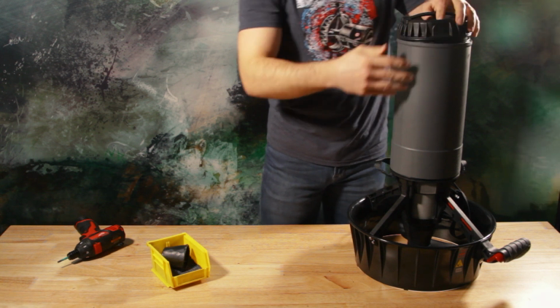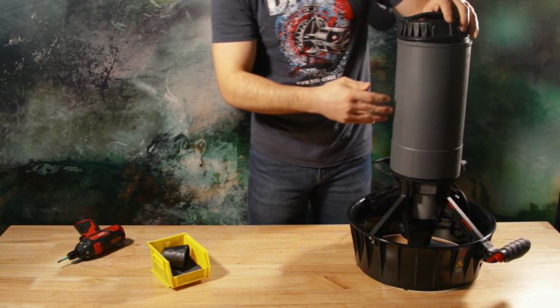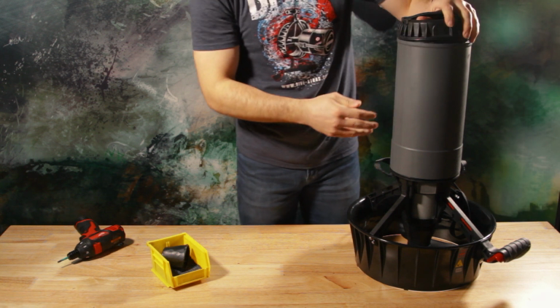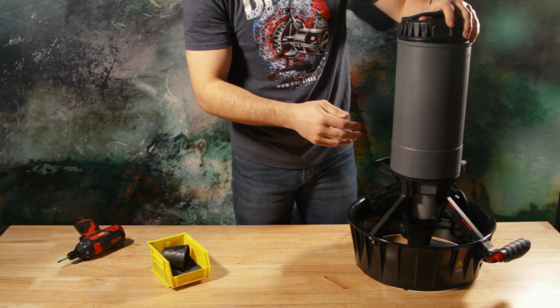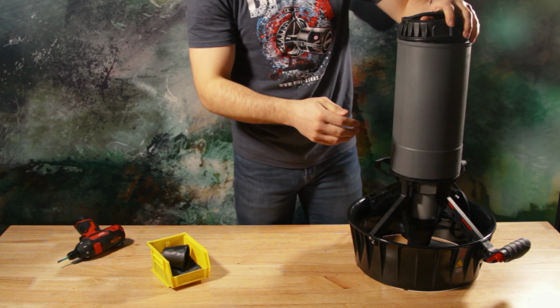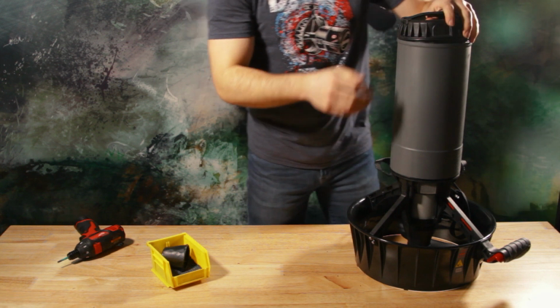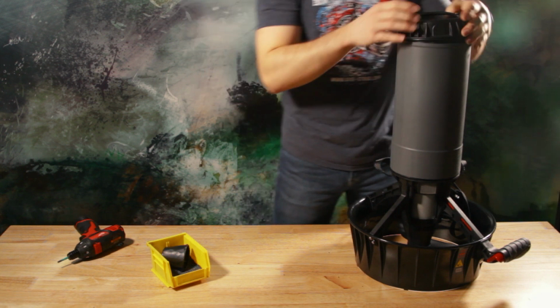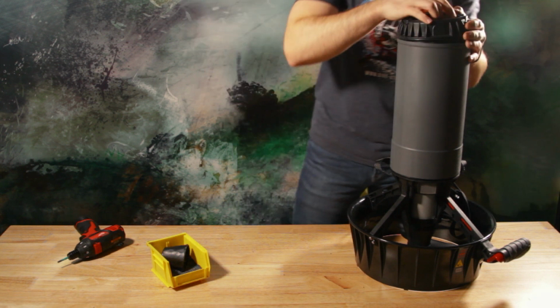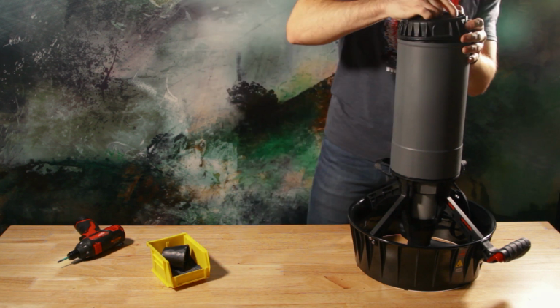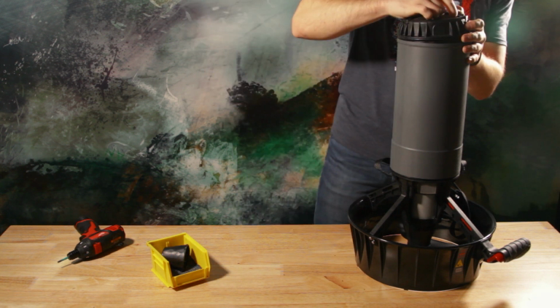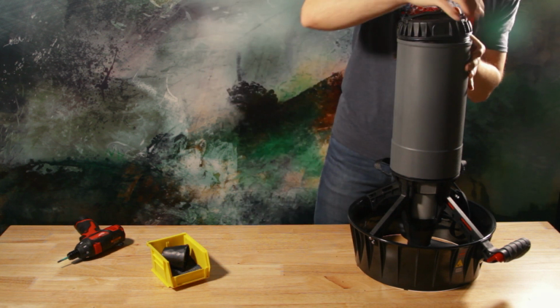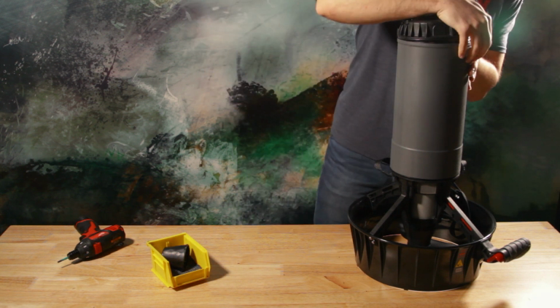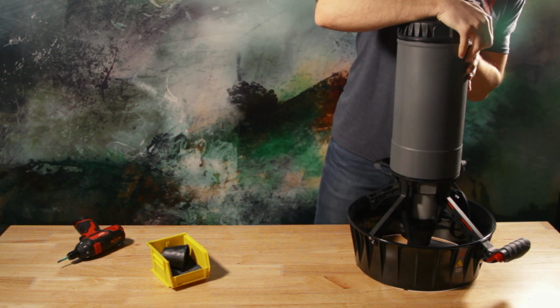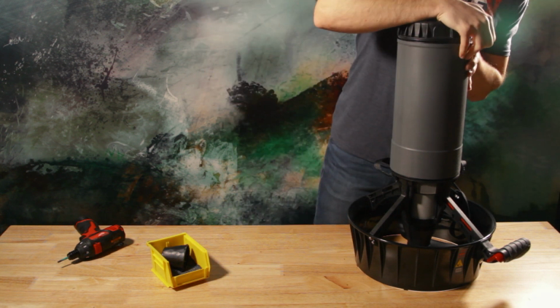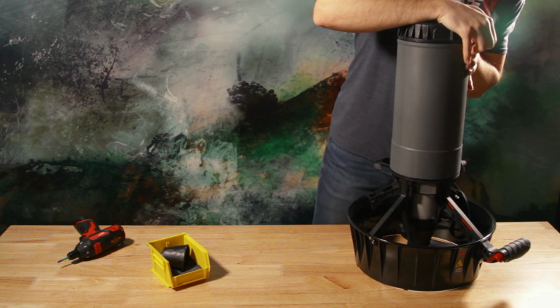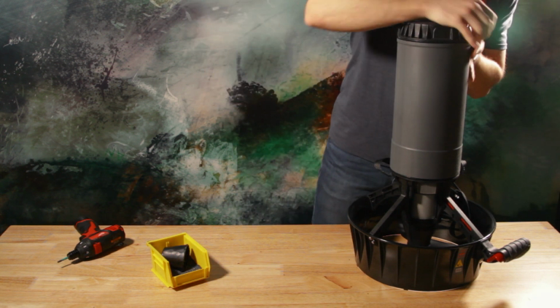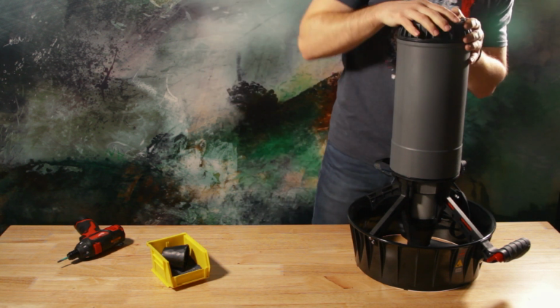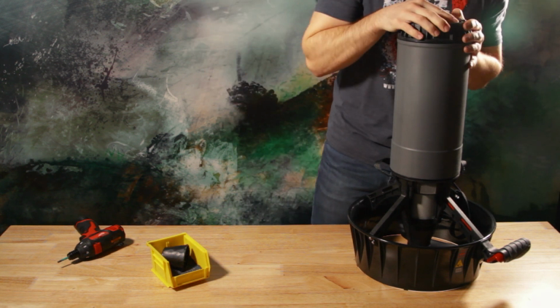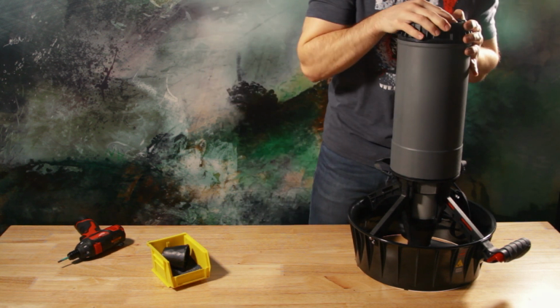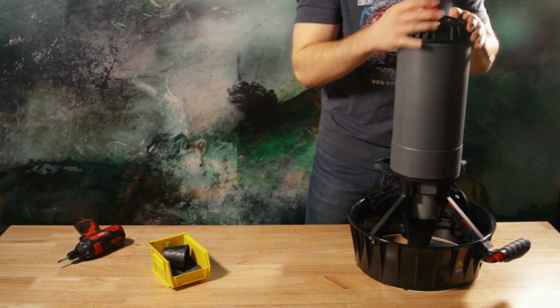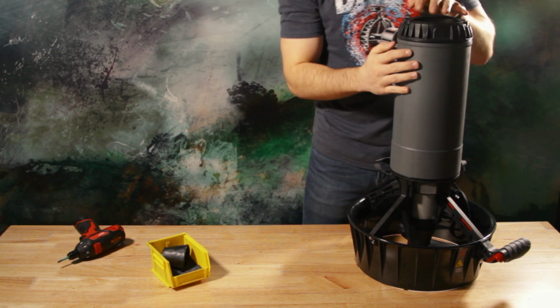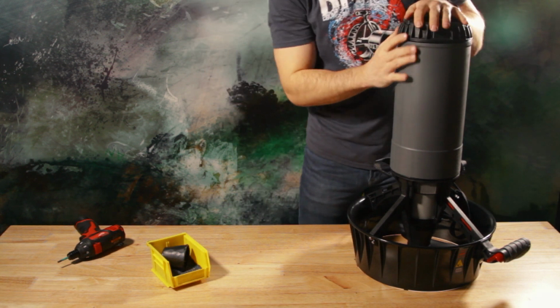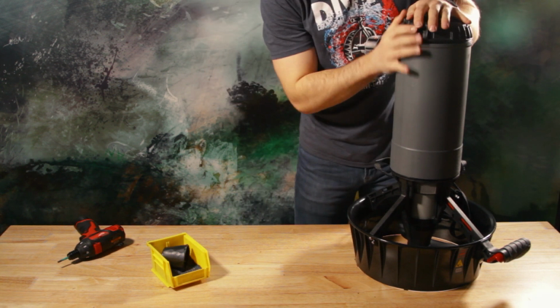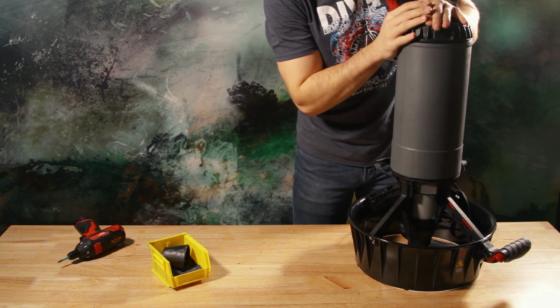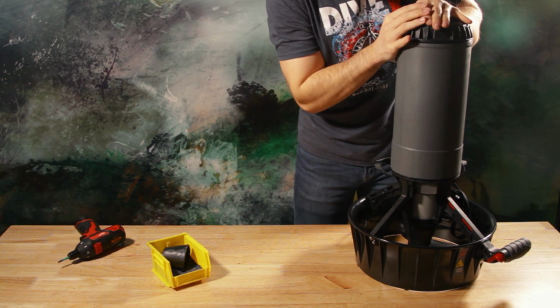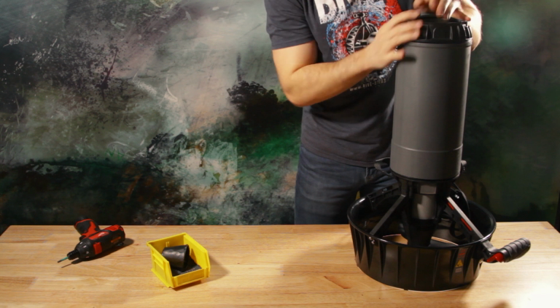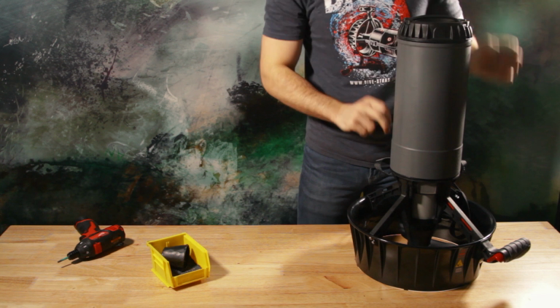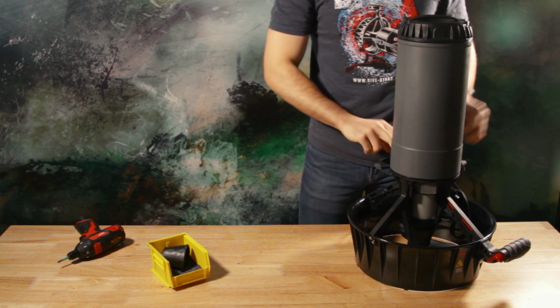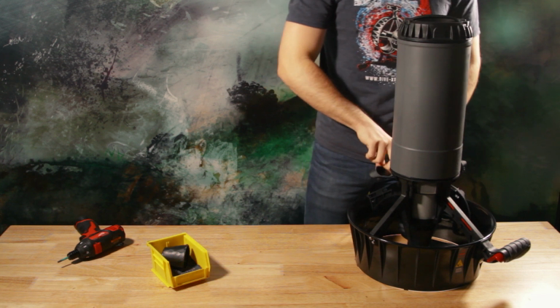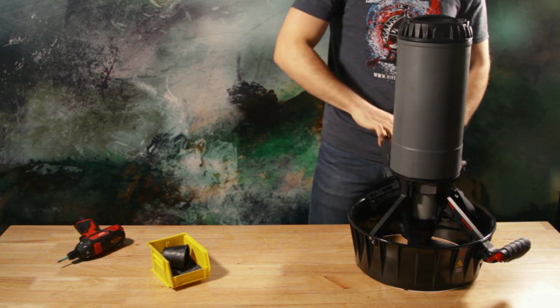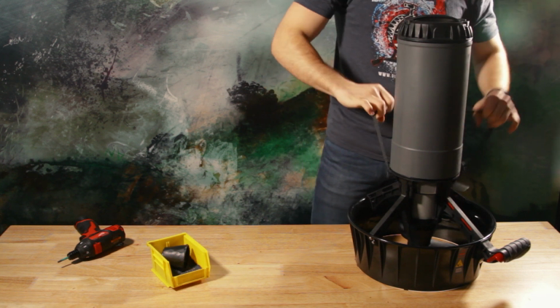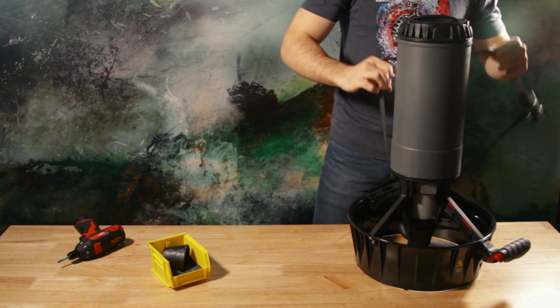Do not try to remove weight from the tail. There is no weight adjustment in the tail or any removable parts.